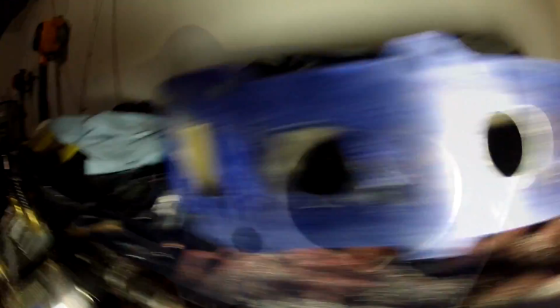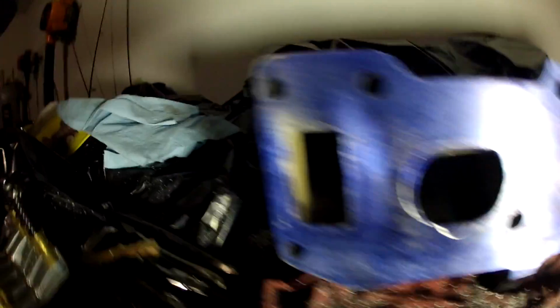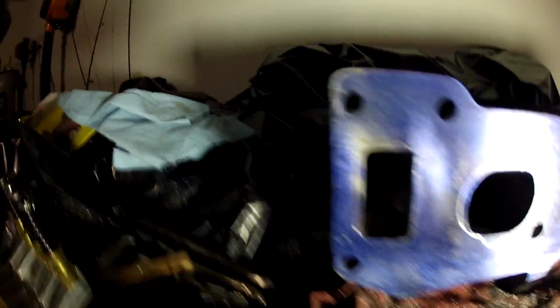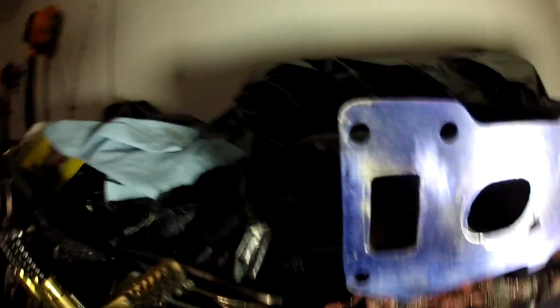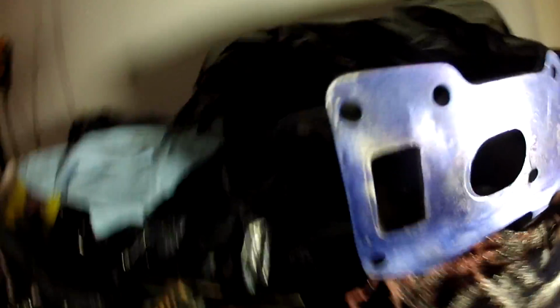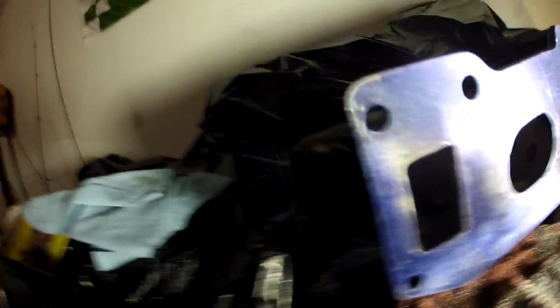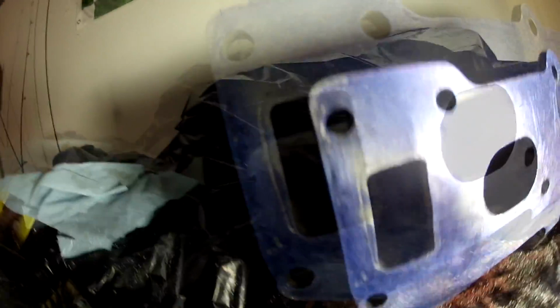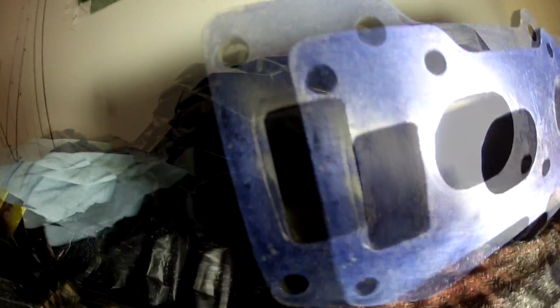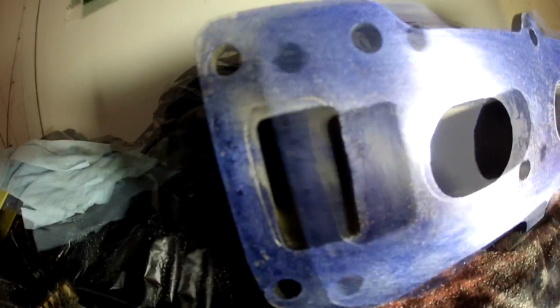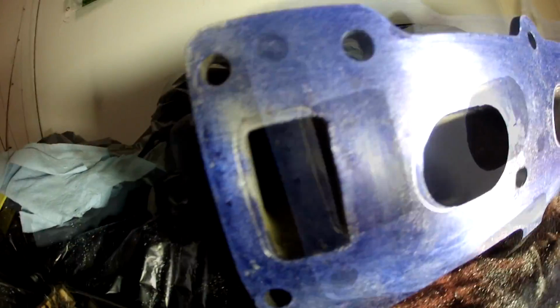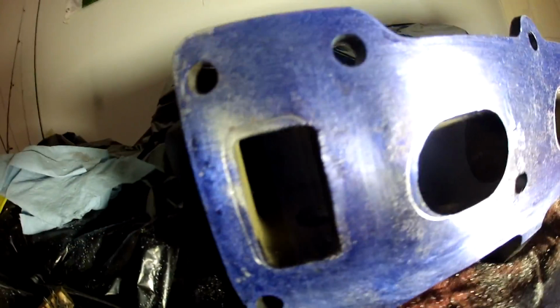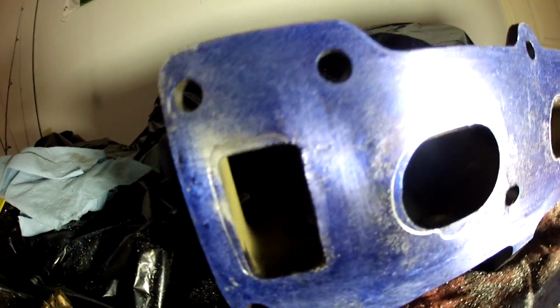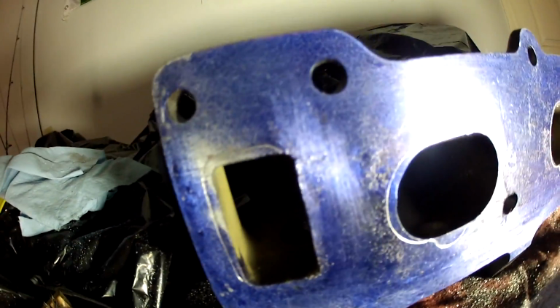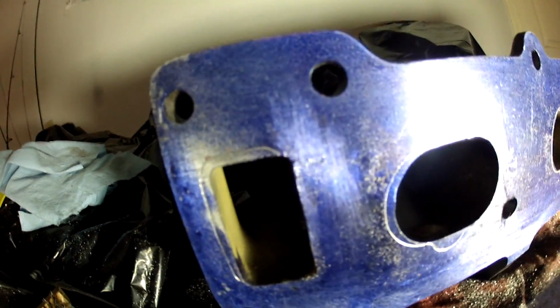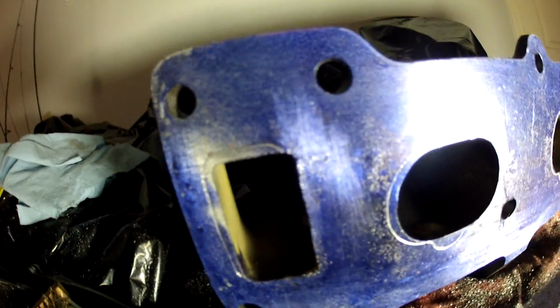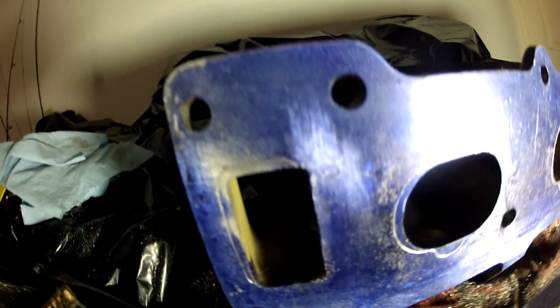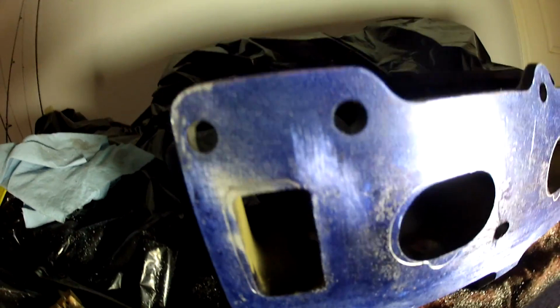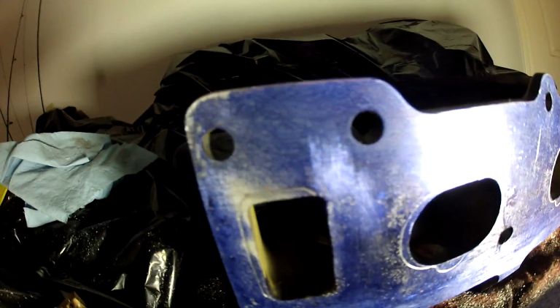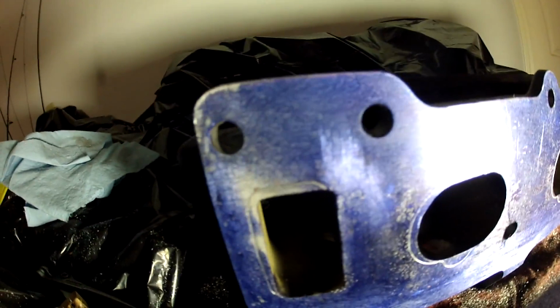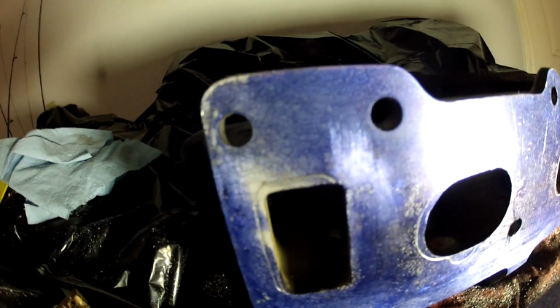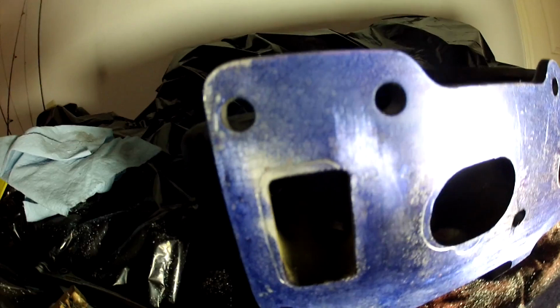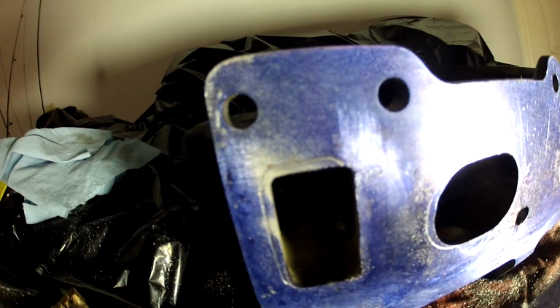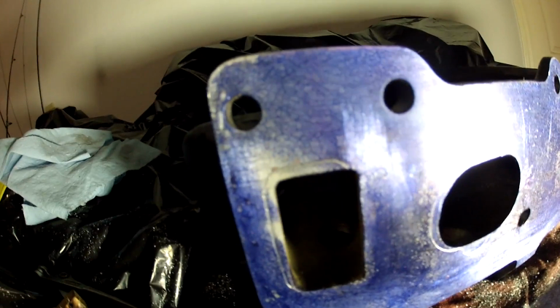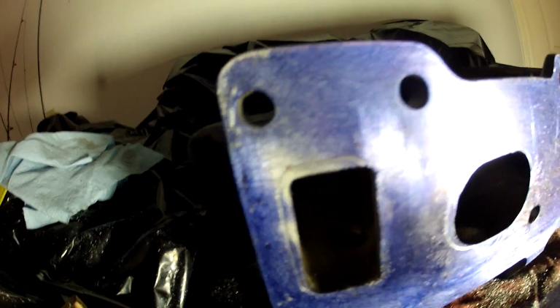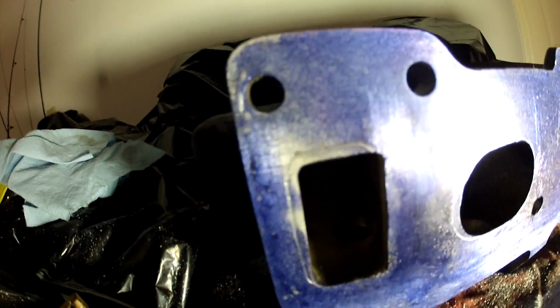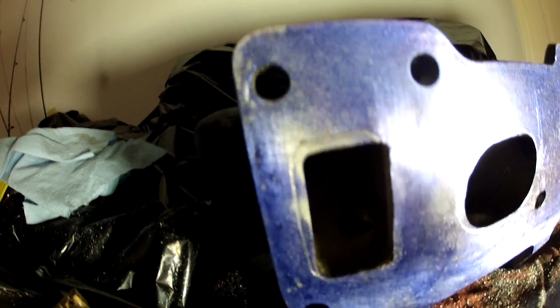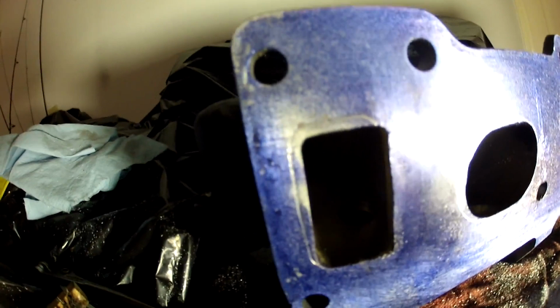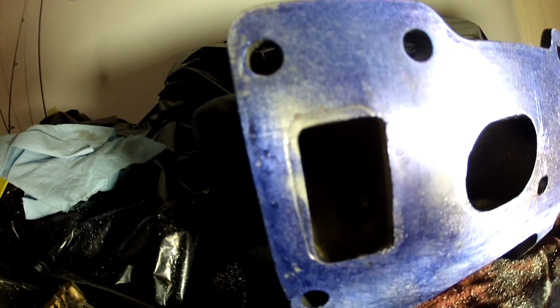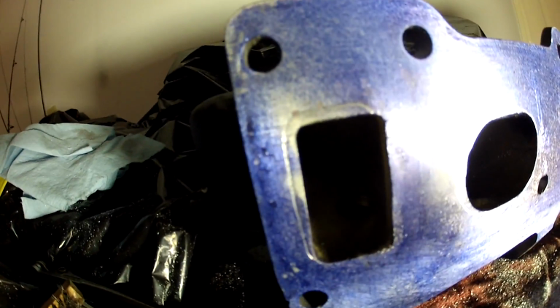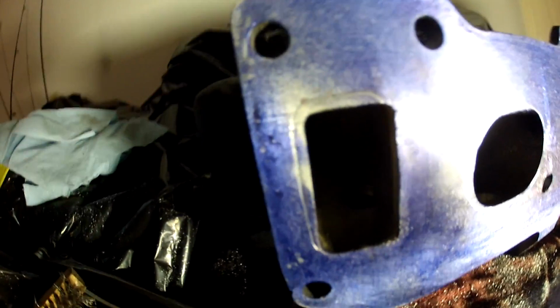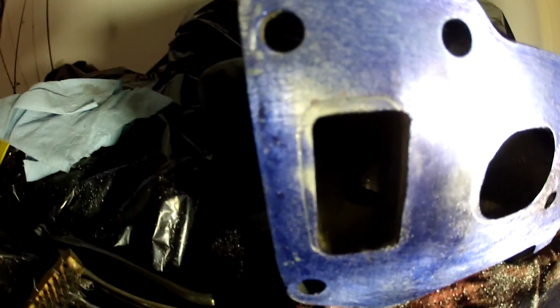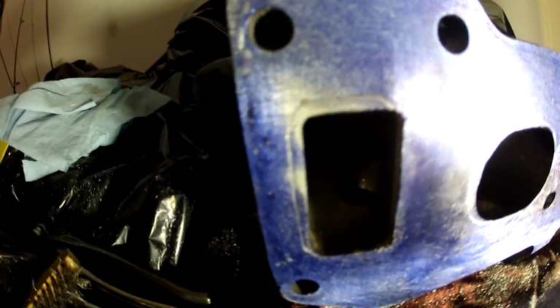And I said forget it on the radiator port too — the coolant port, whatever you want to call it.